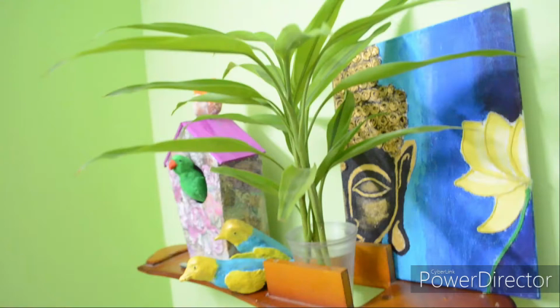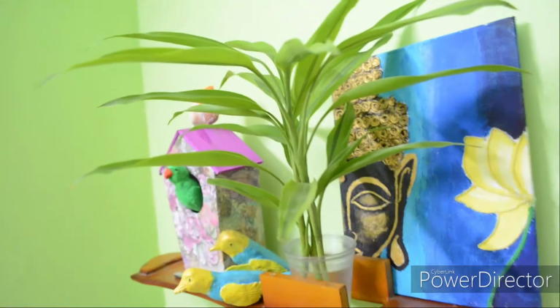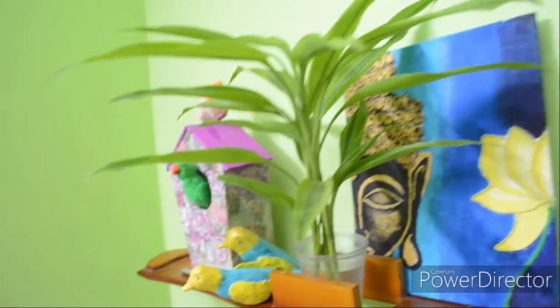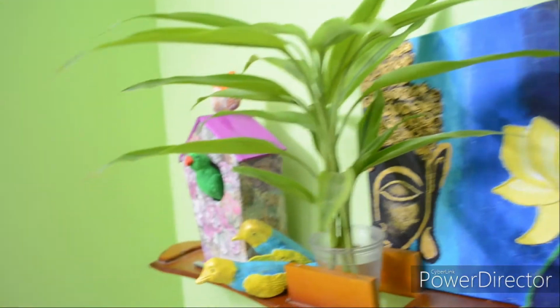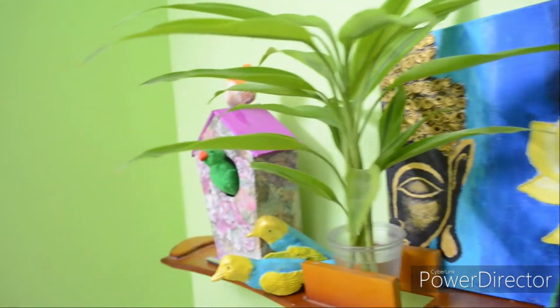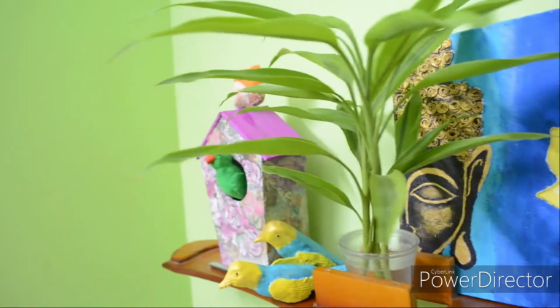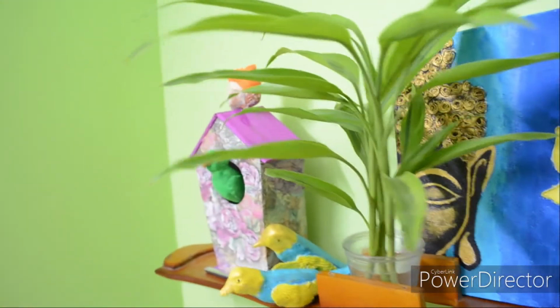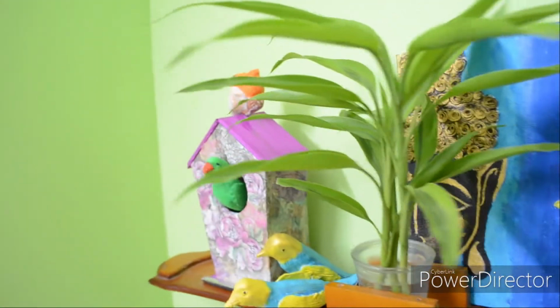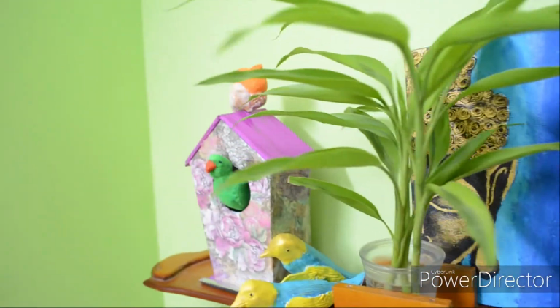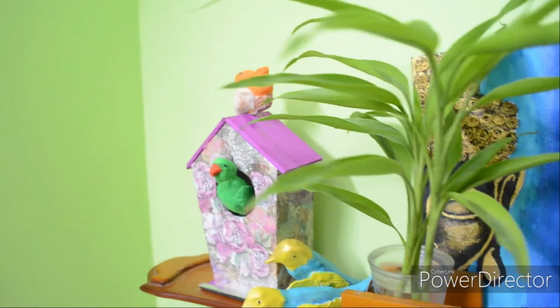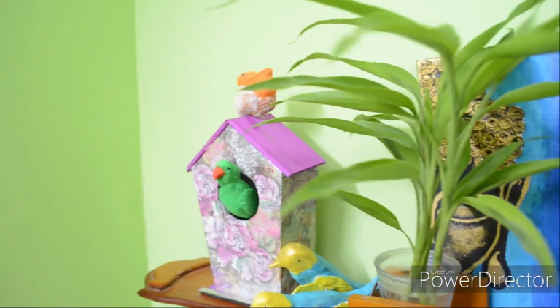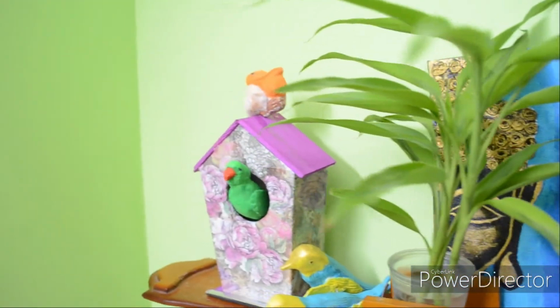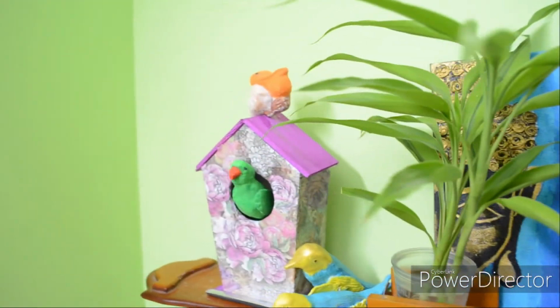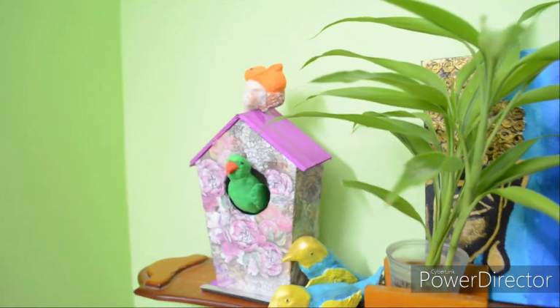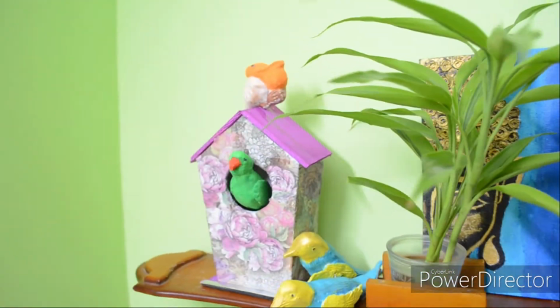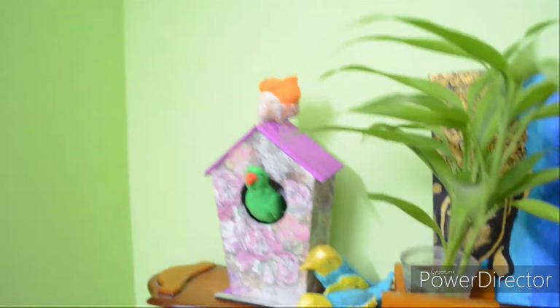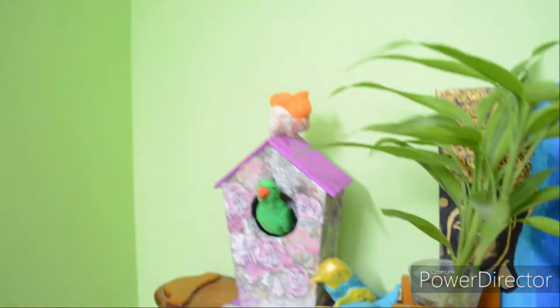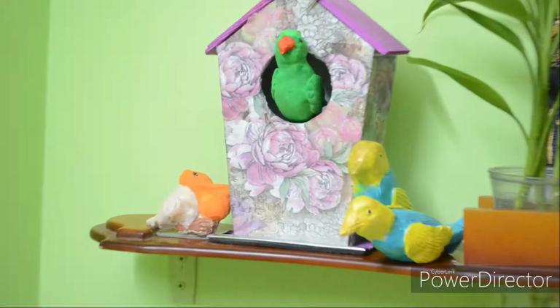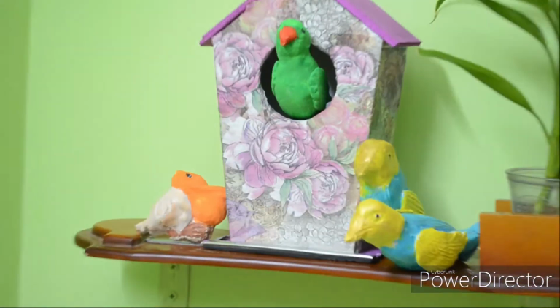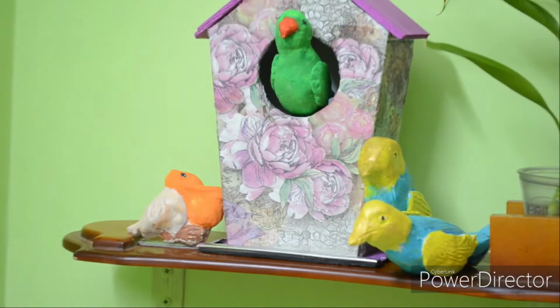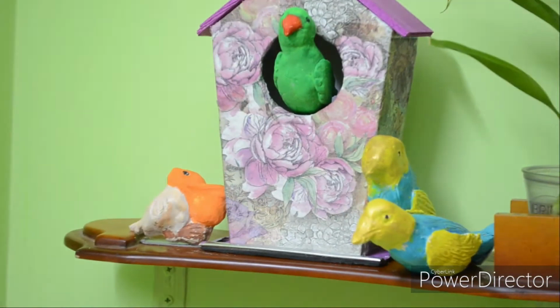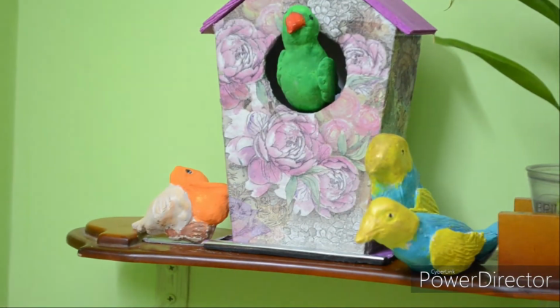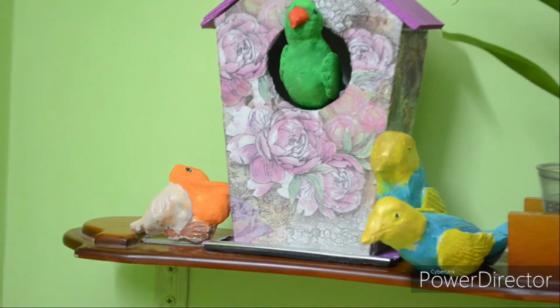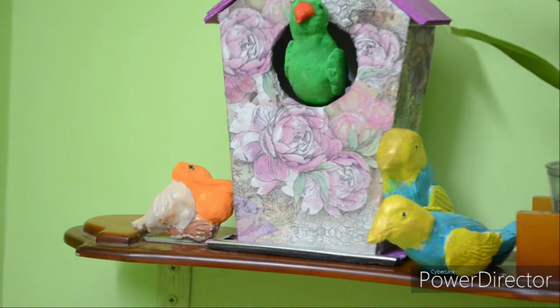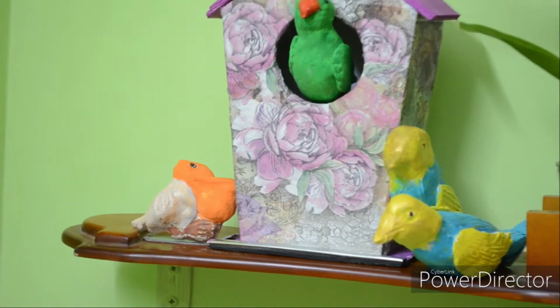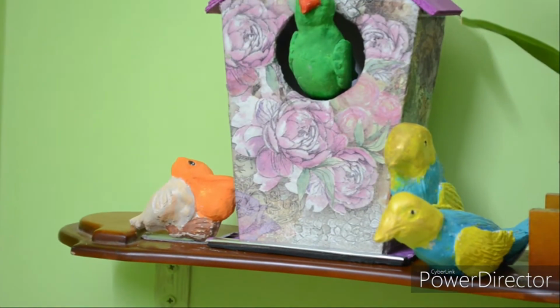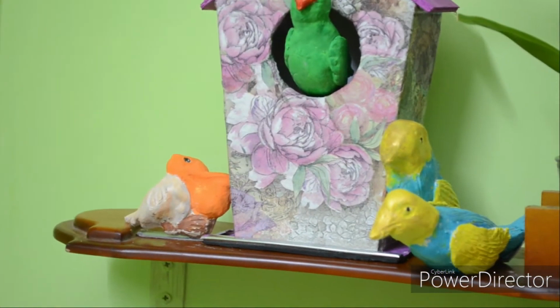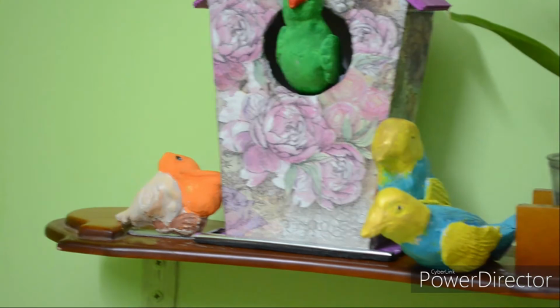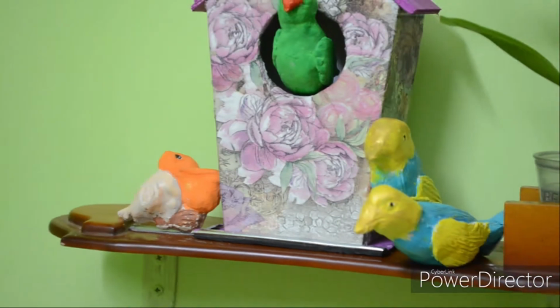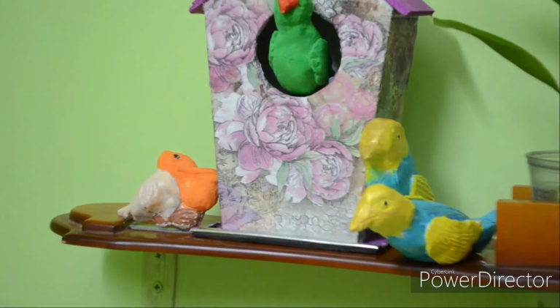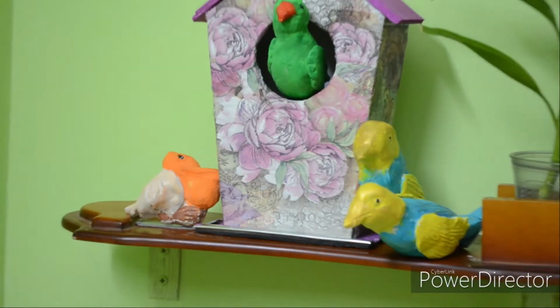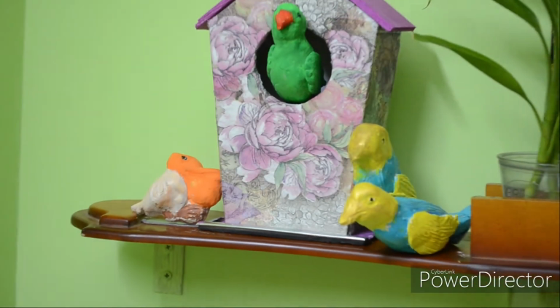Hi everyone, welcome back to our channel Desire to Create. In this video we show how an easy and cute birdcage is made.